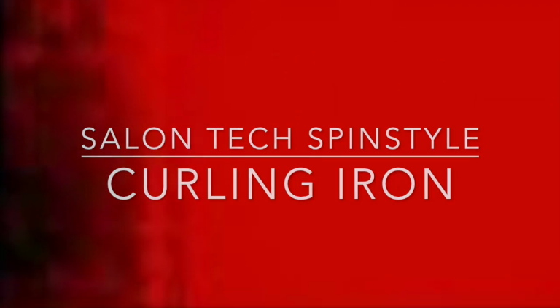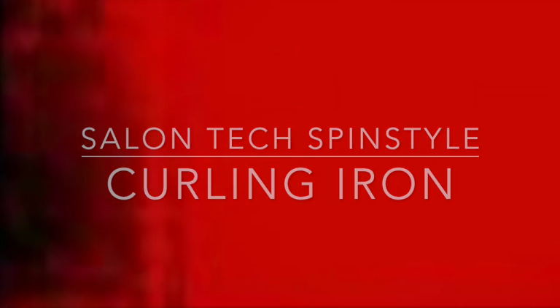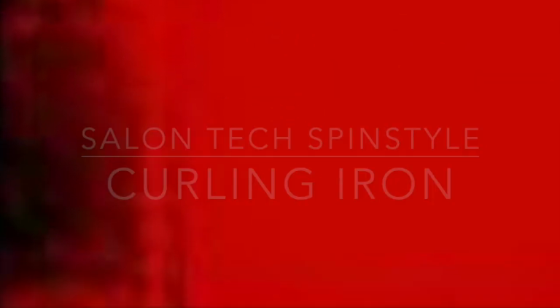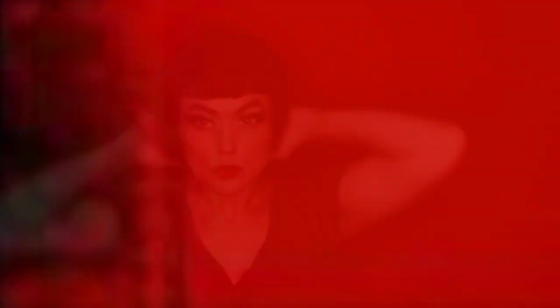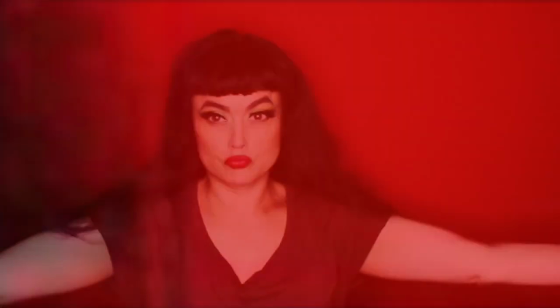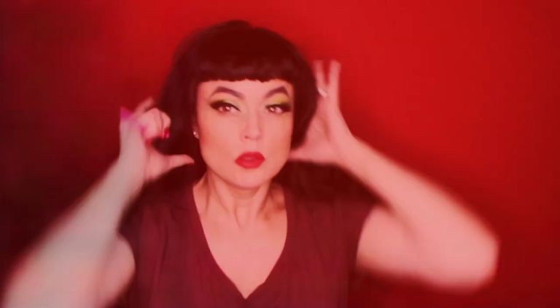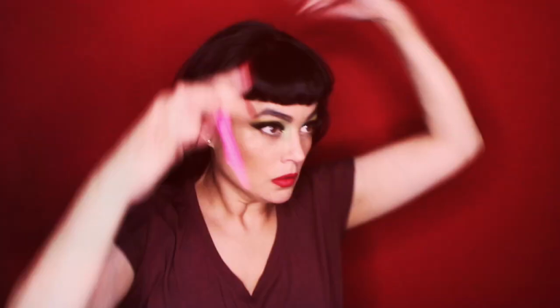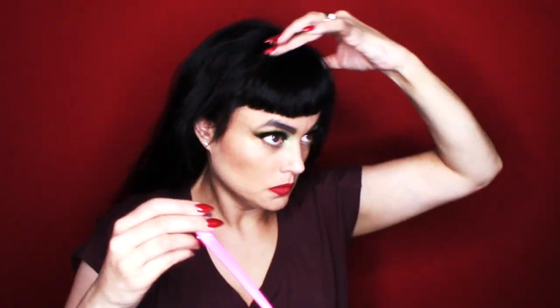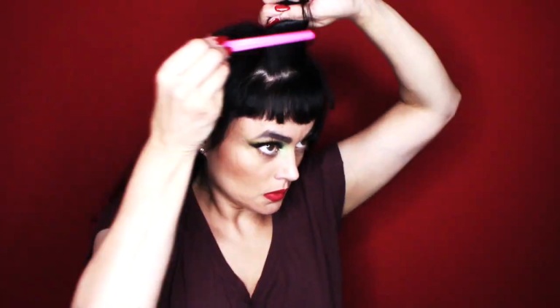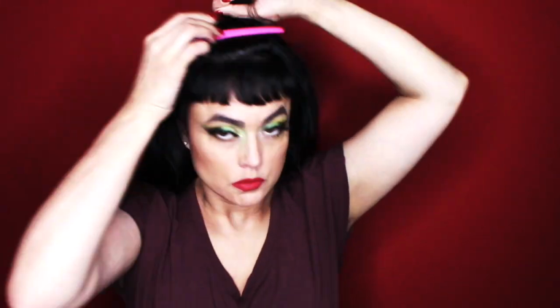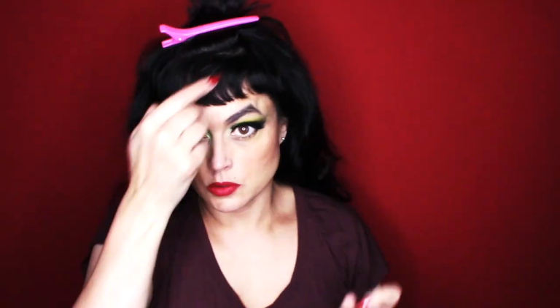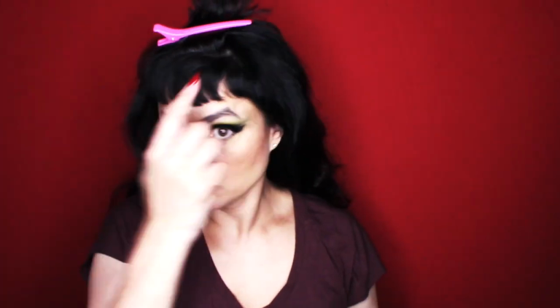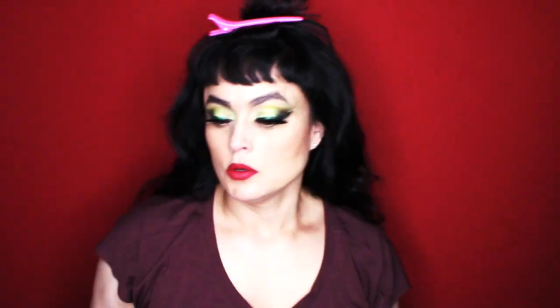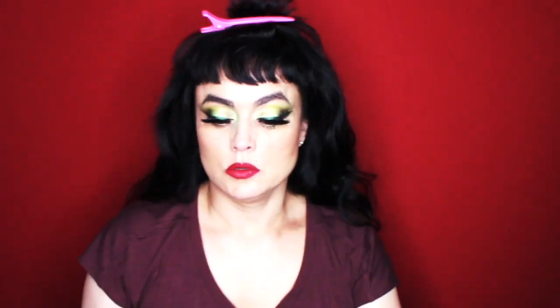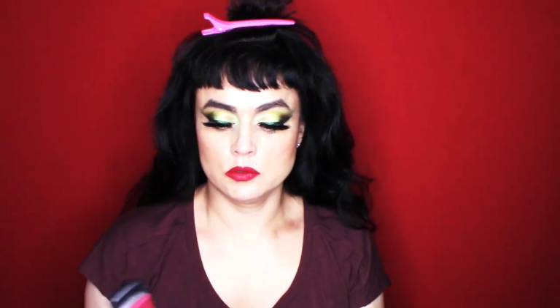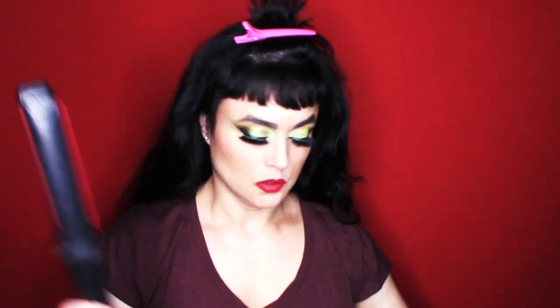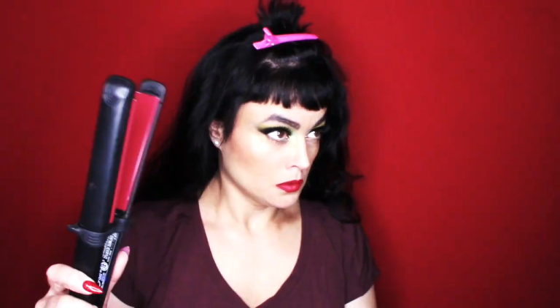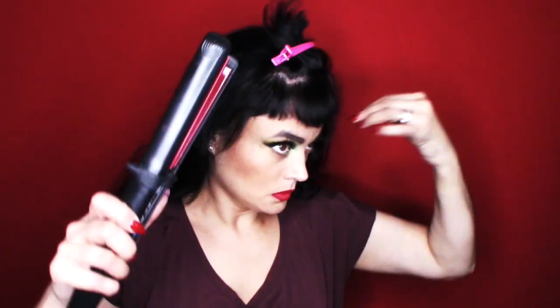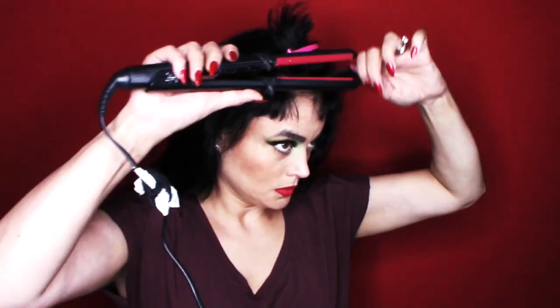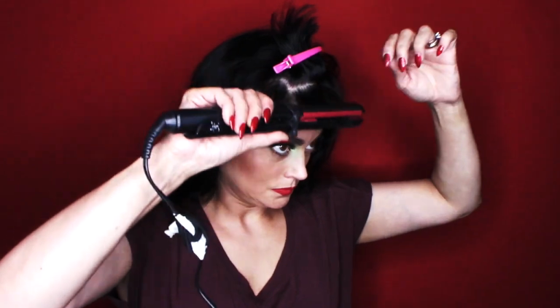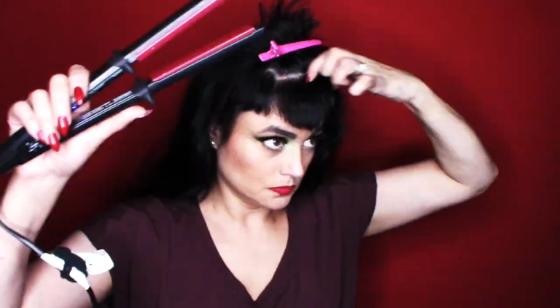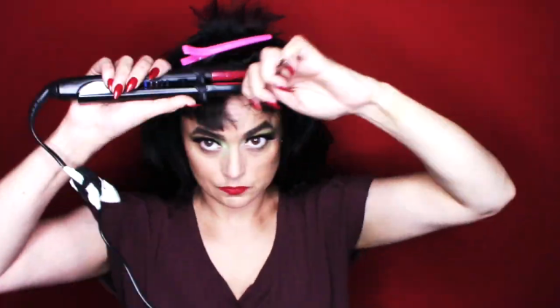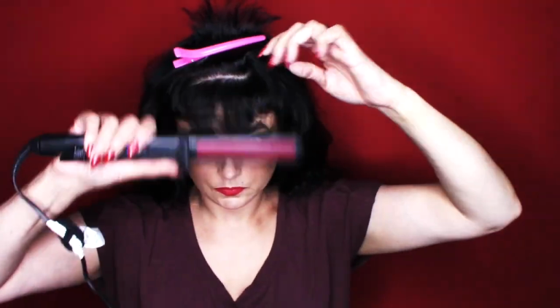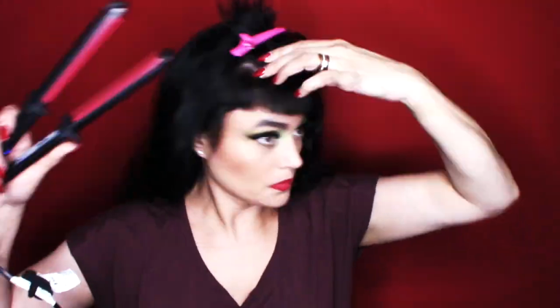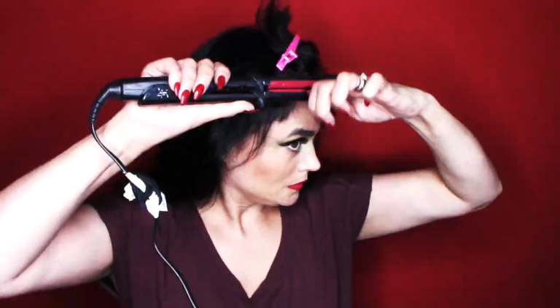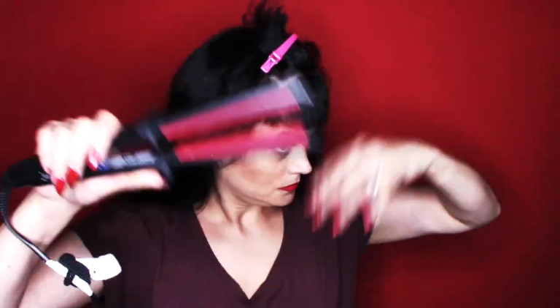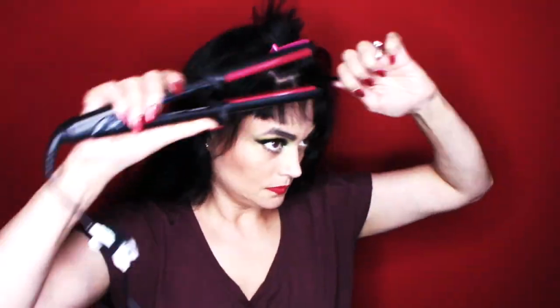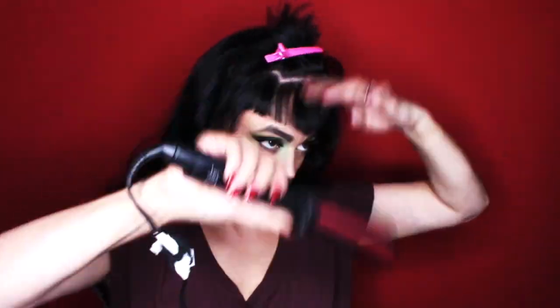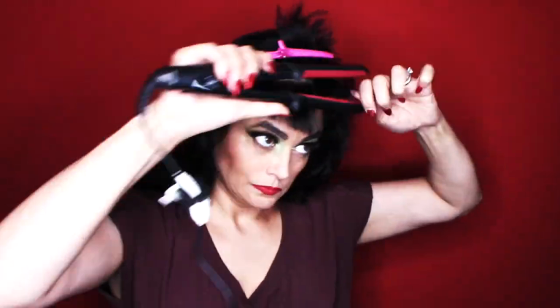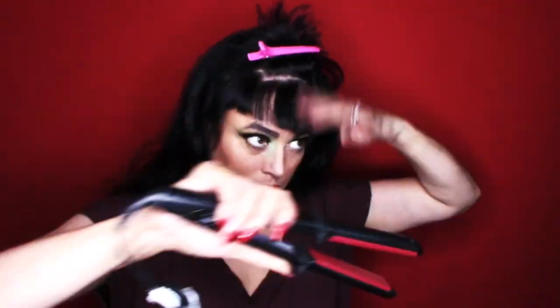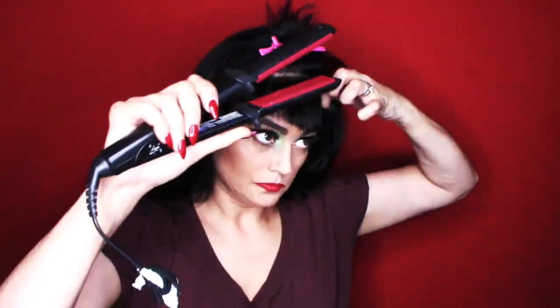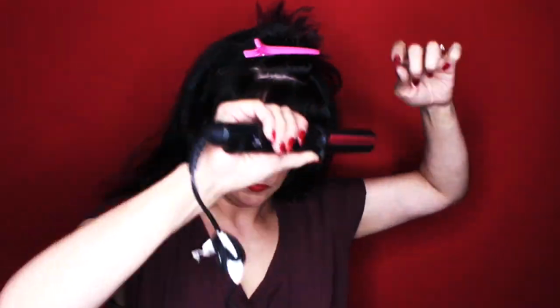Hi guys and welcome back to my channel. If you're new, thank you for watching. I'm doing a video on how to use the Salantech Spin Style Curling Iron.